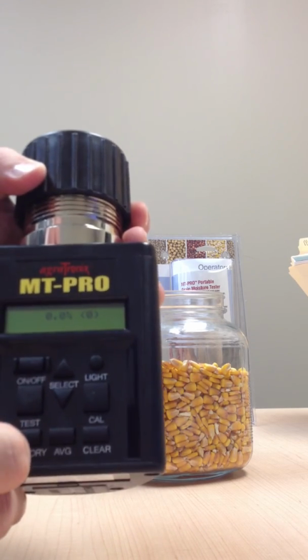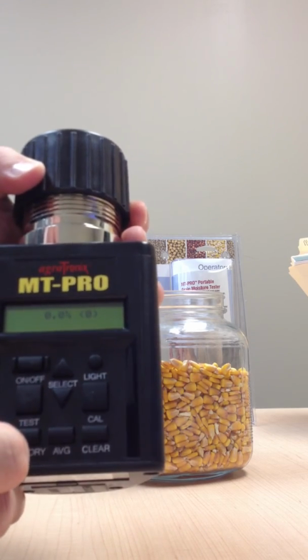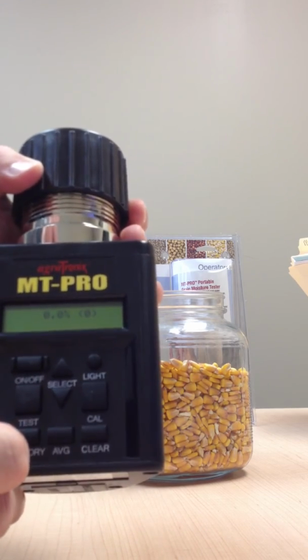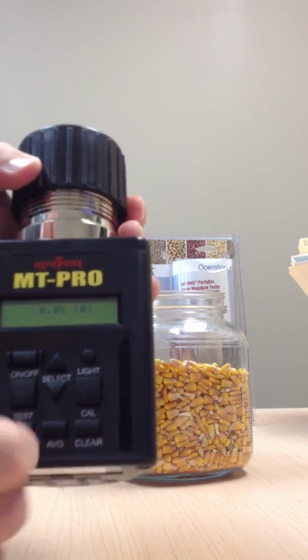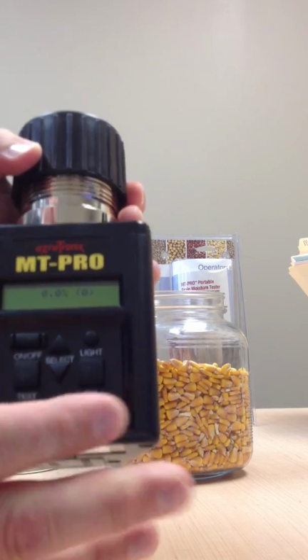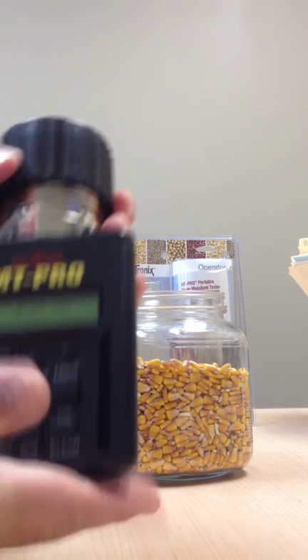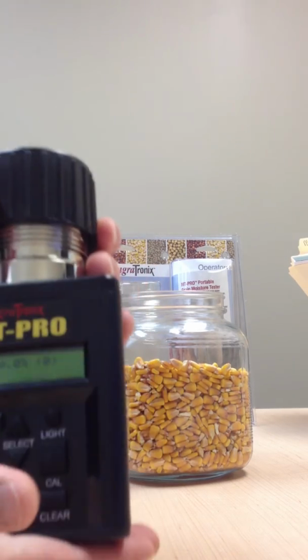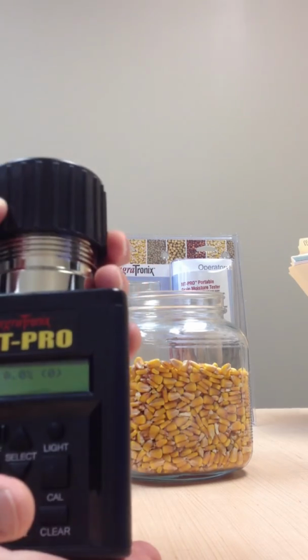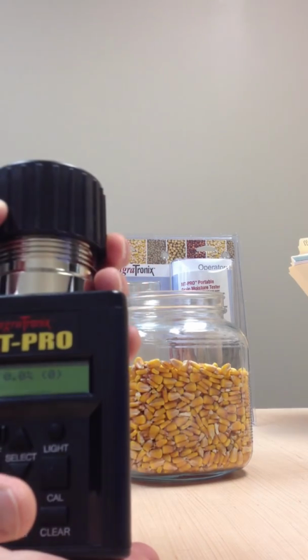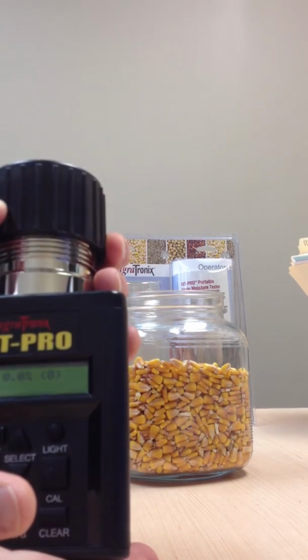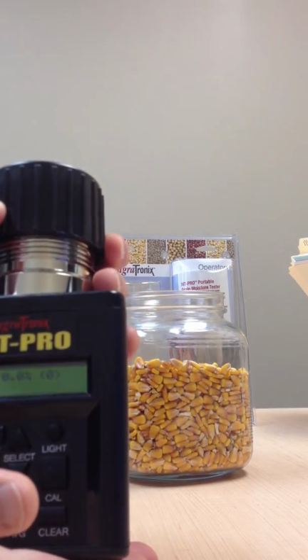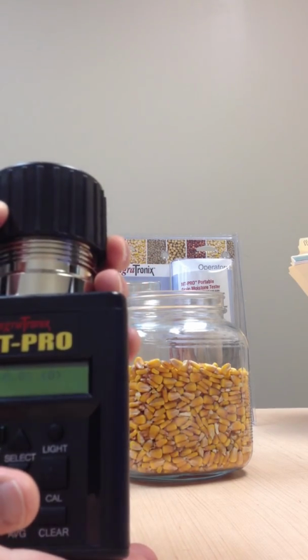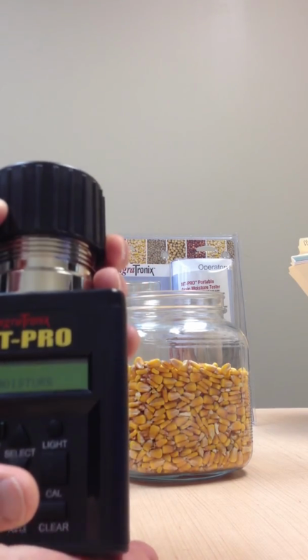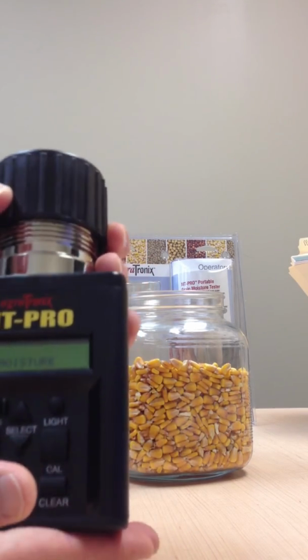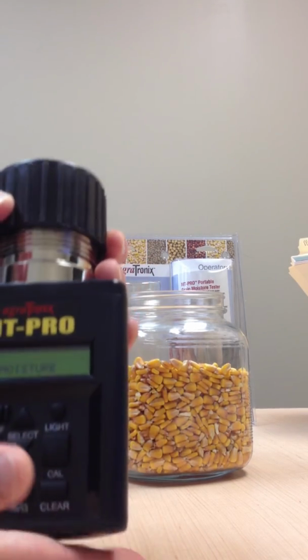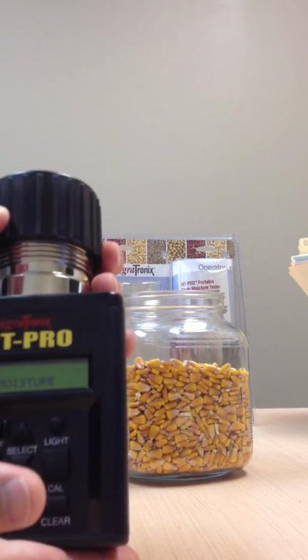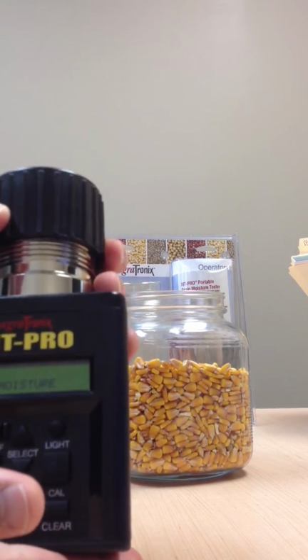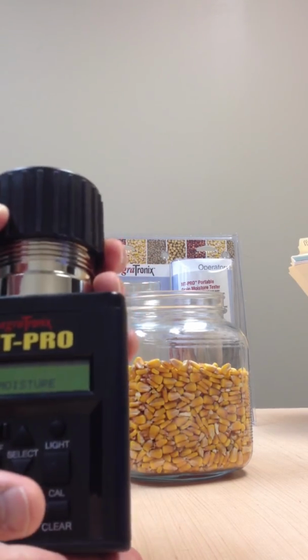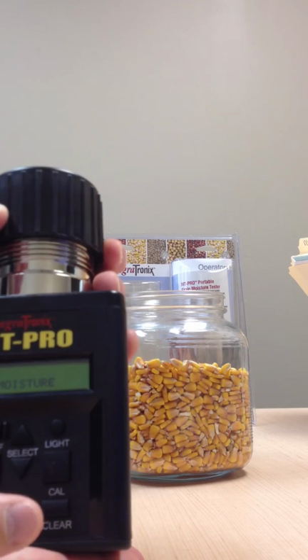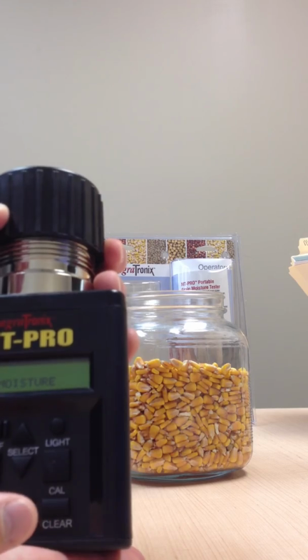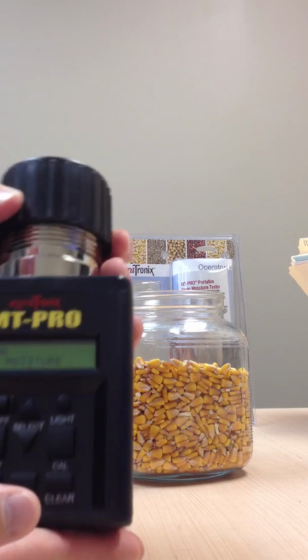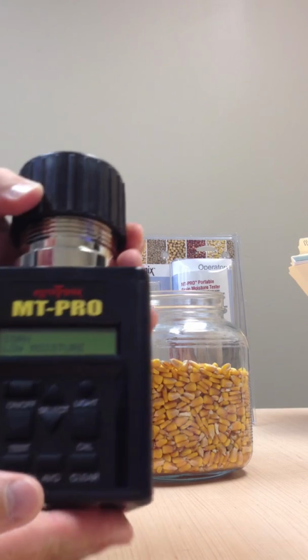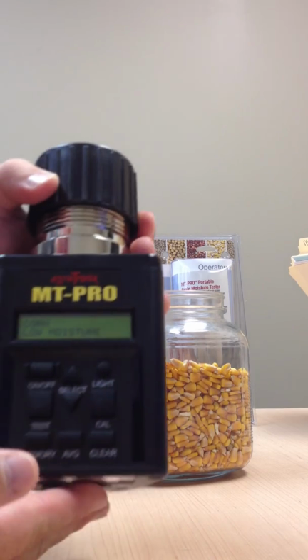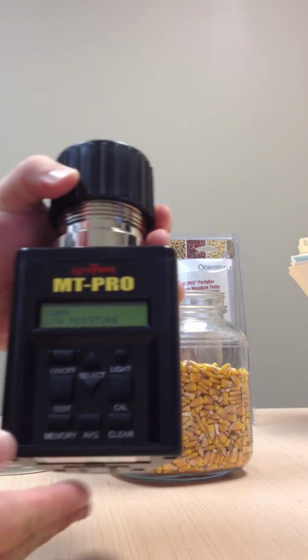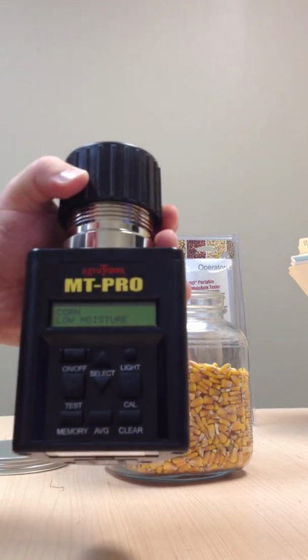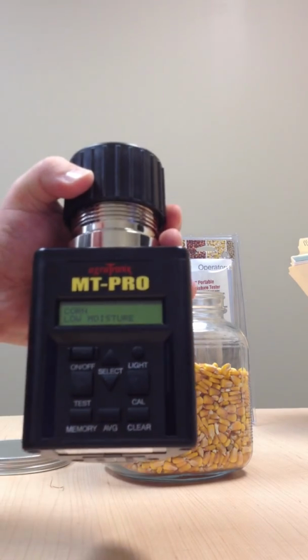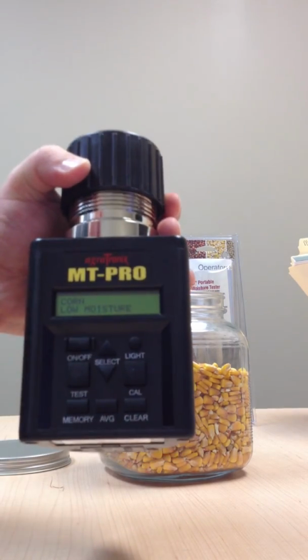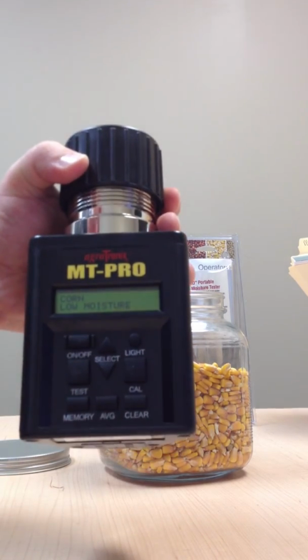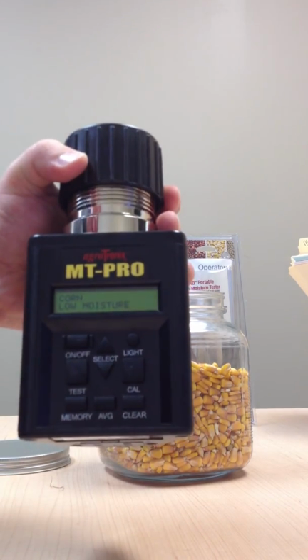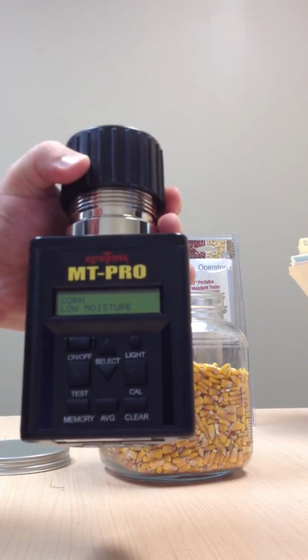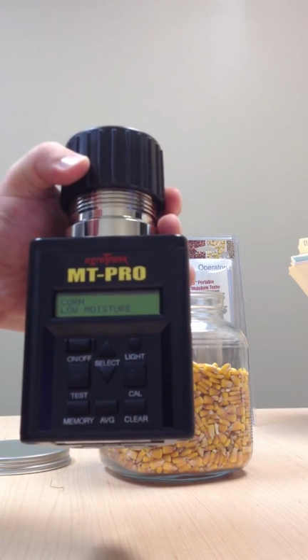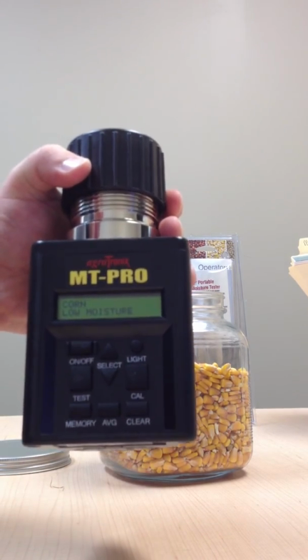Very simple. Very easy unit to use. Again, 40 different grains. The MT Pro by Agritronics.